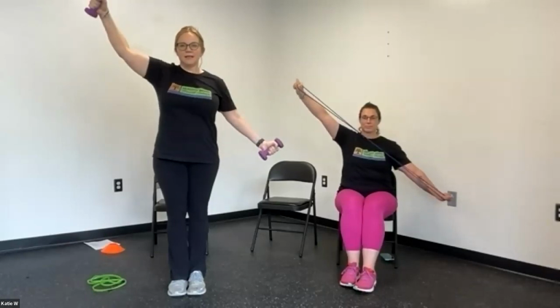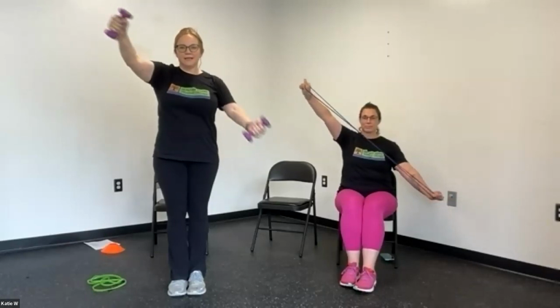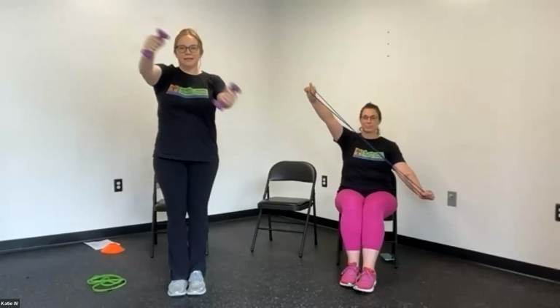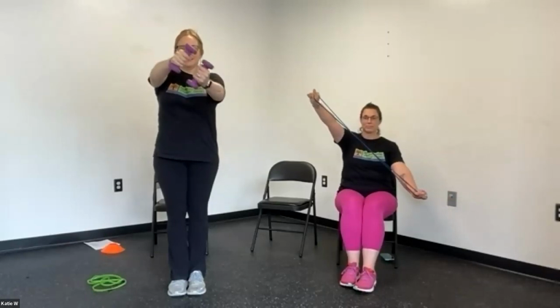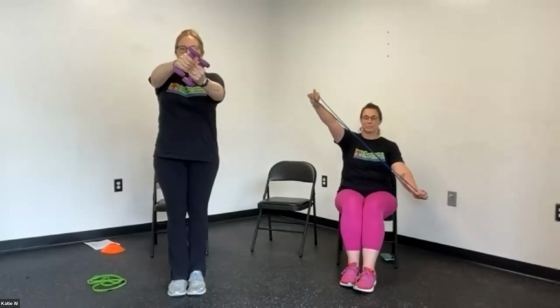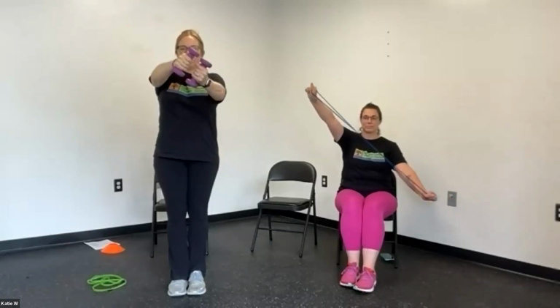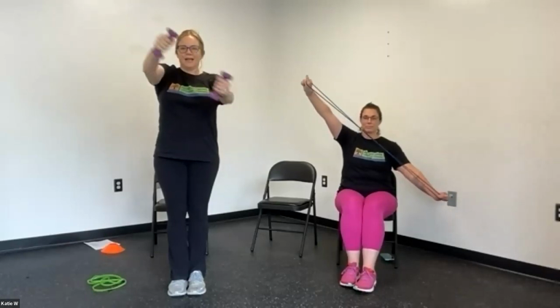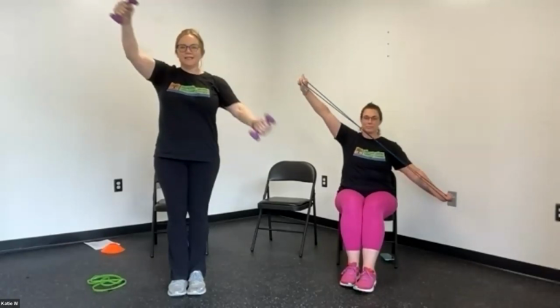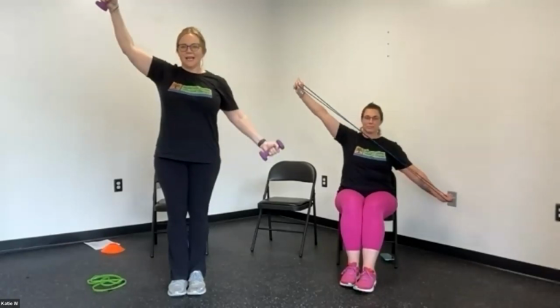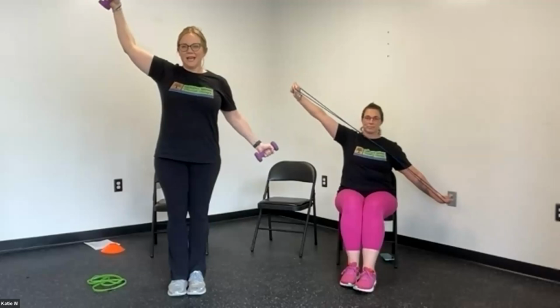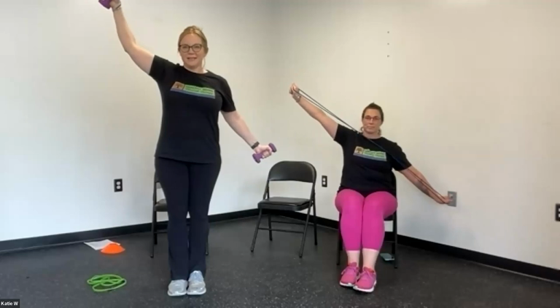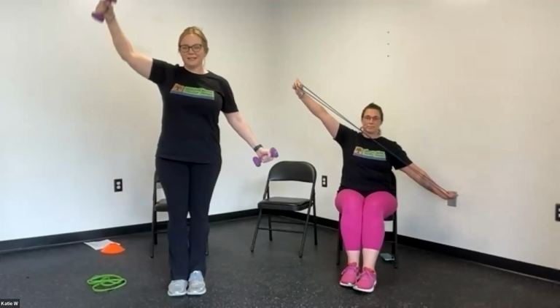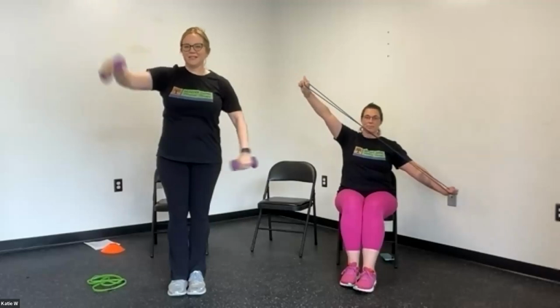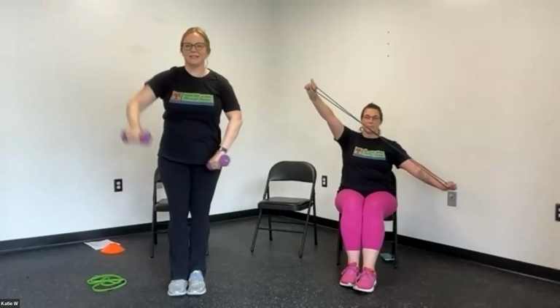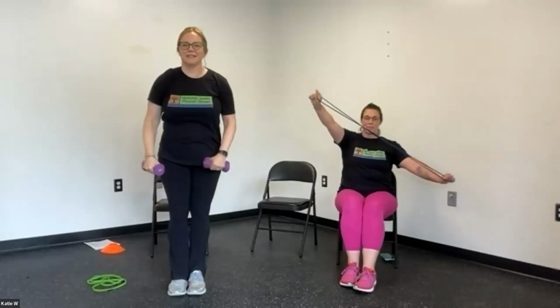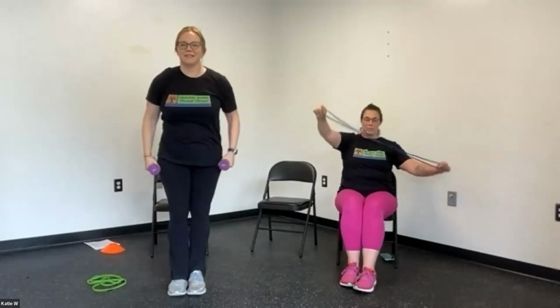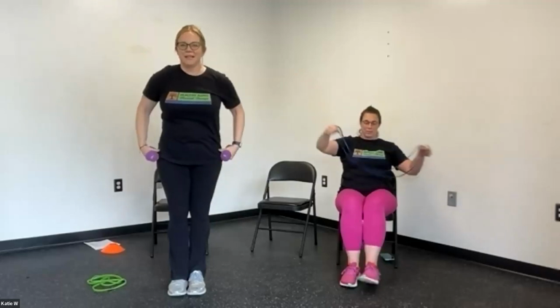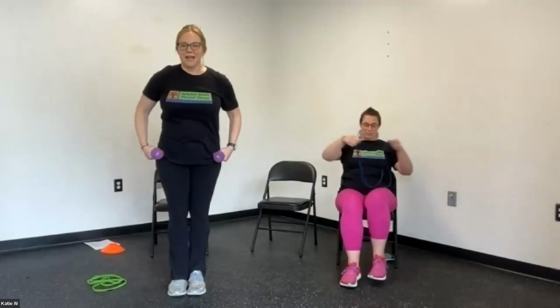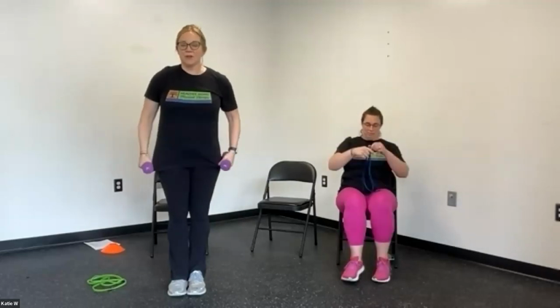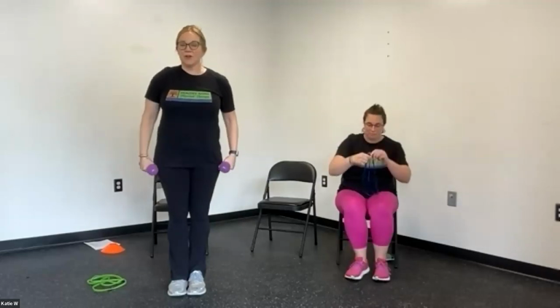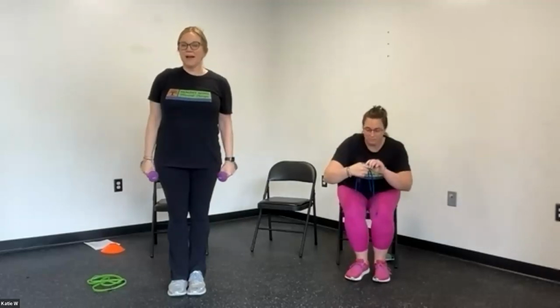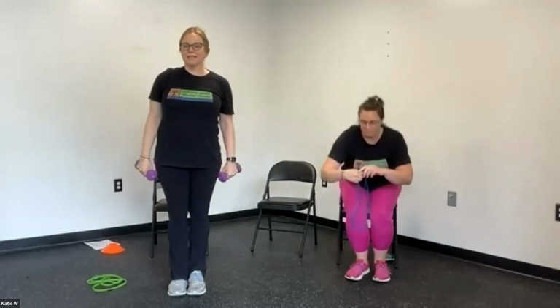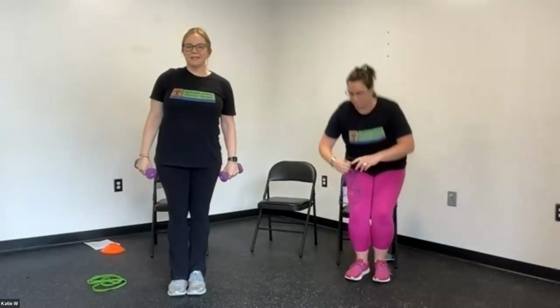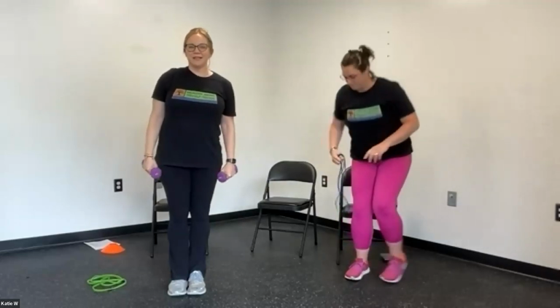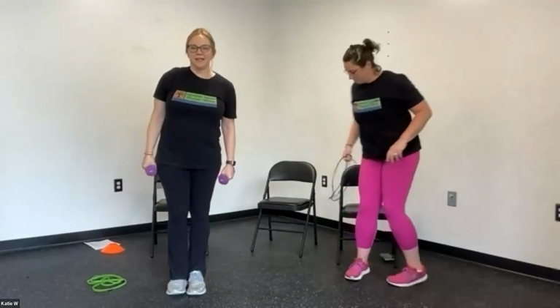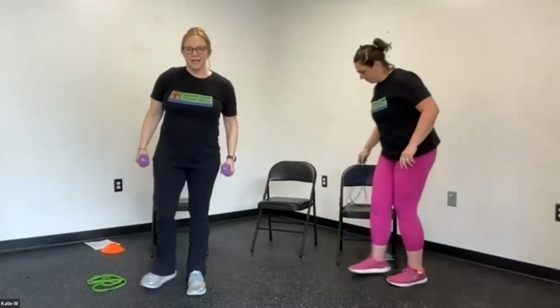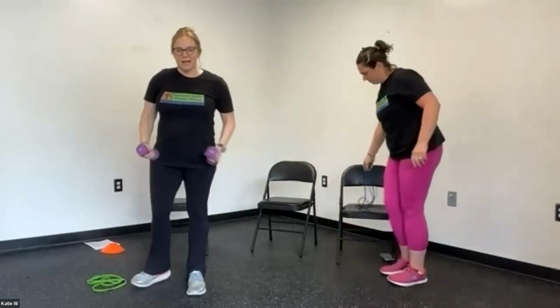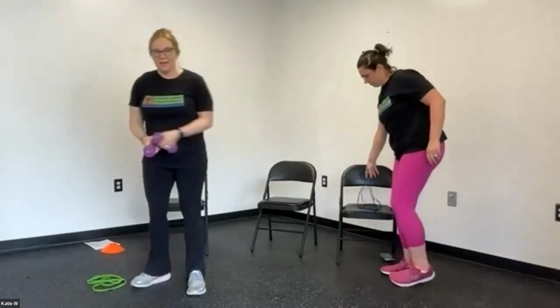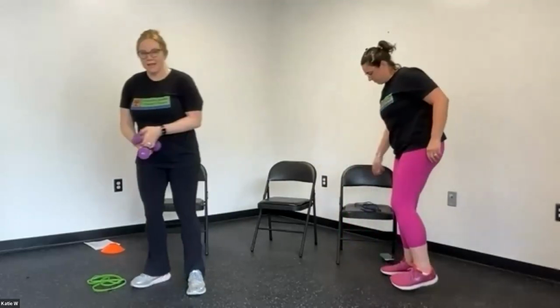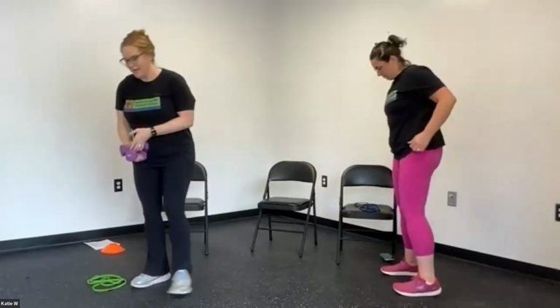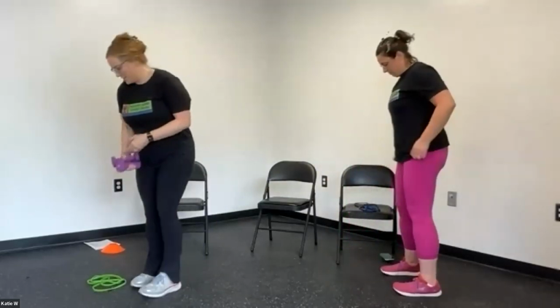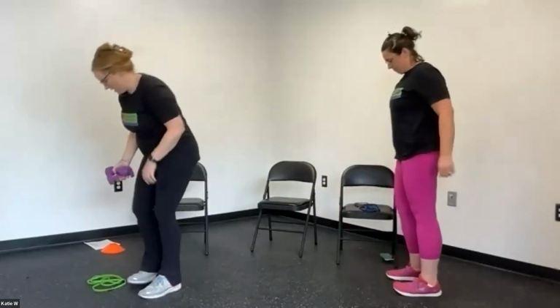We're going to switch the diagonals again. Using weights versus bands changes the muscles you use a little bit, but all are good postural exercises. Let's go — one, two, three, four, five, six, seven, eight, nine, and ten. And rest.